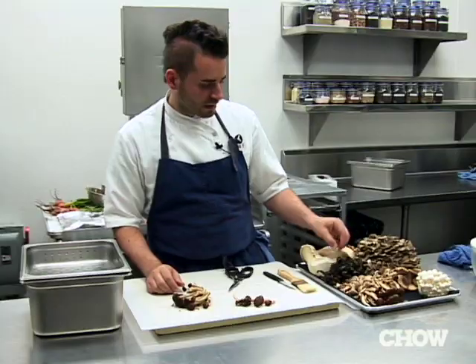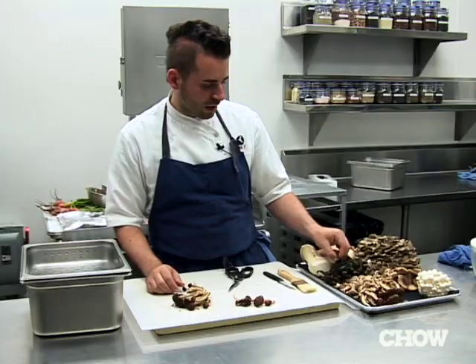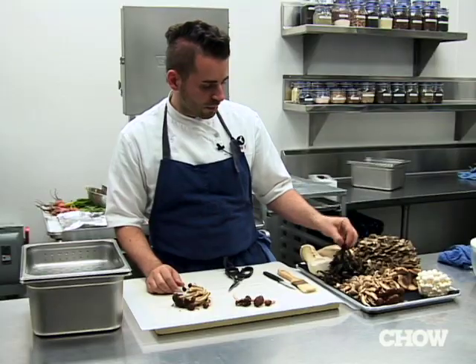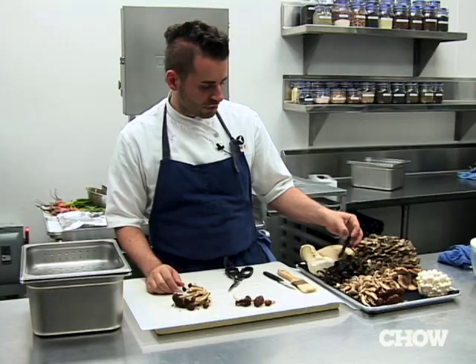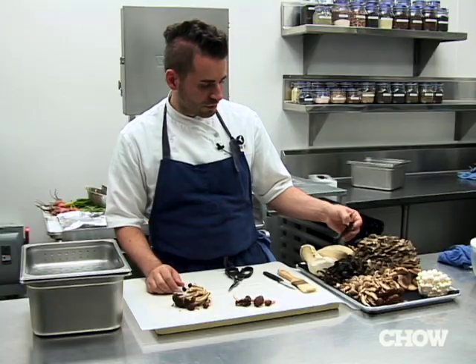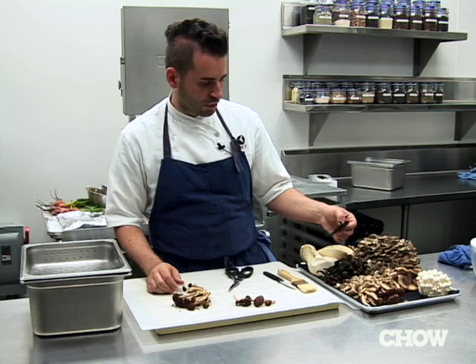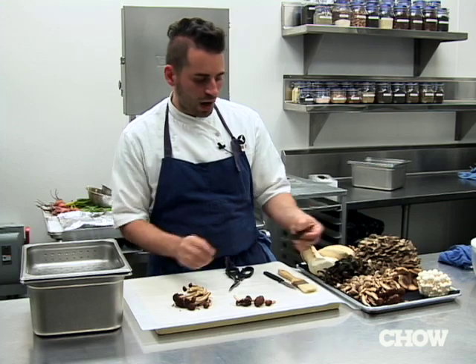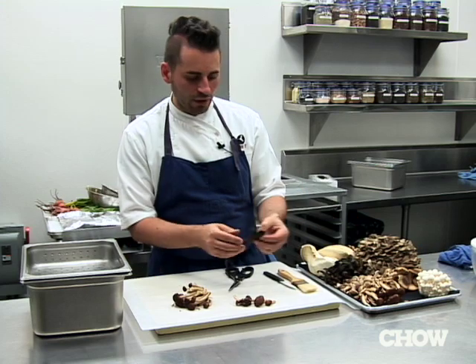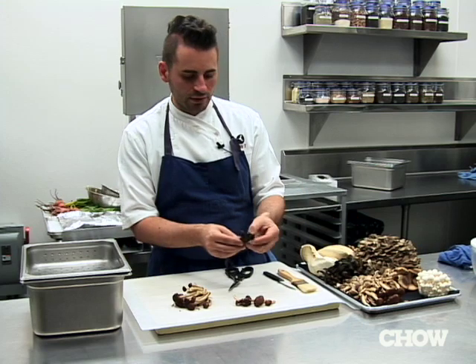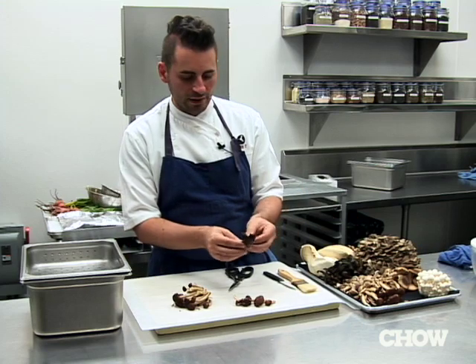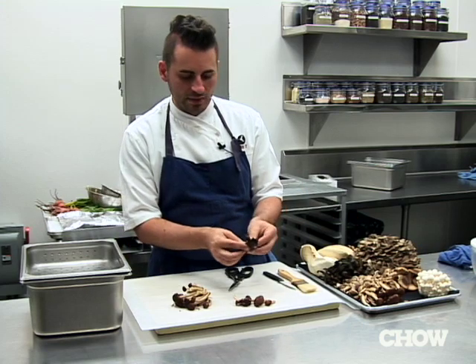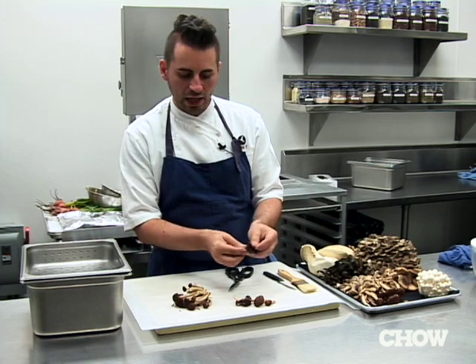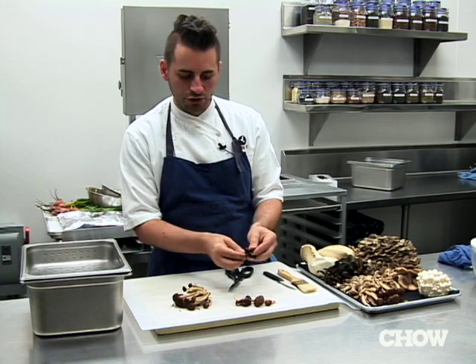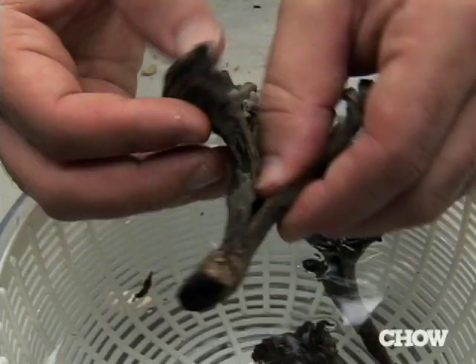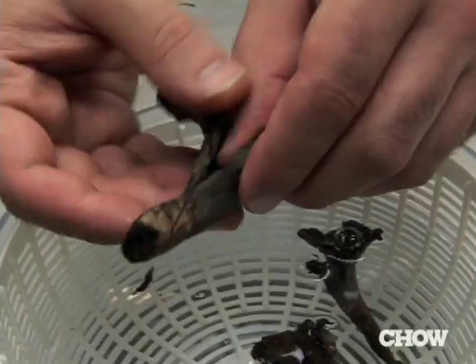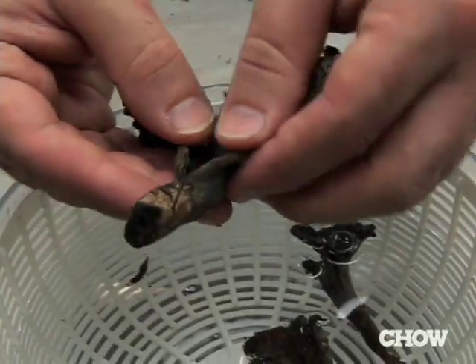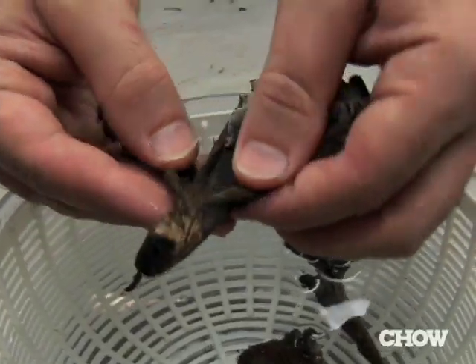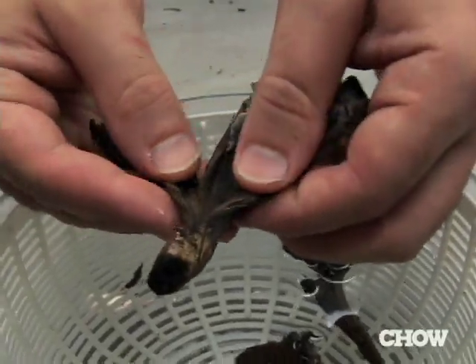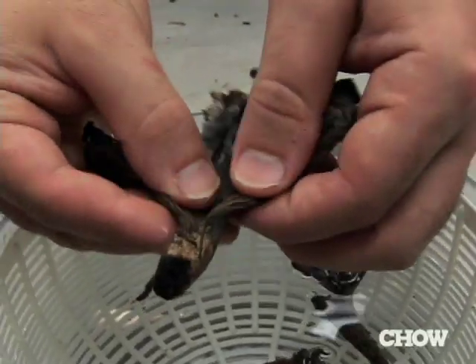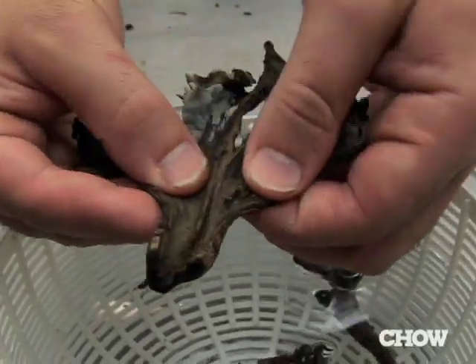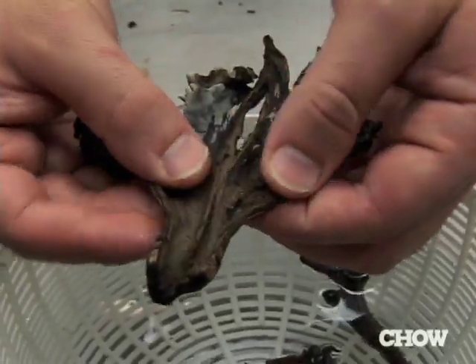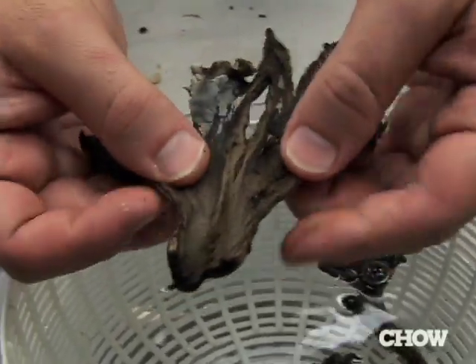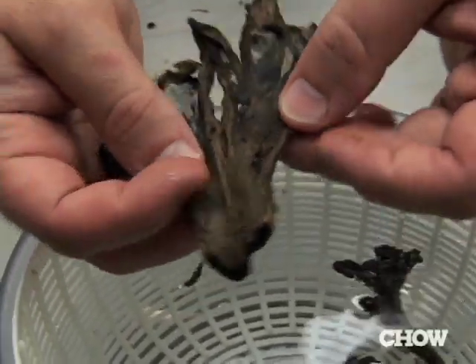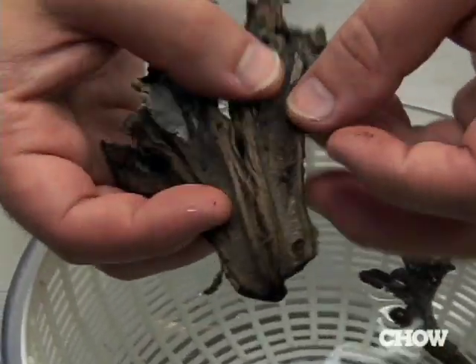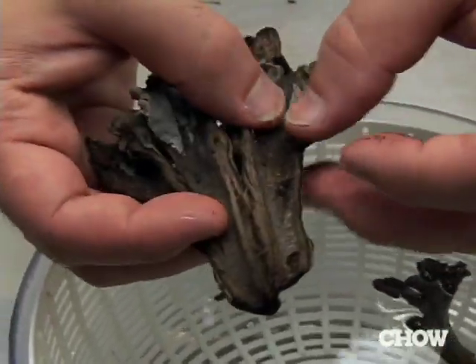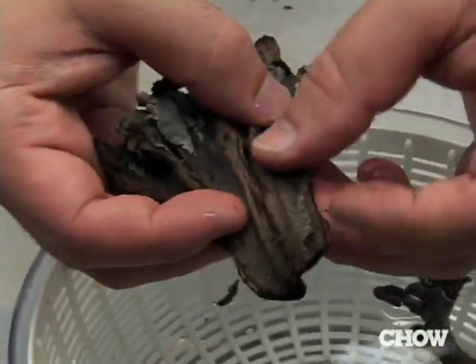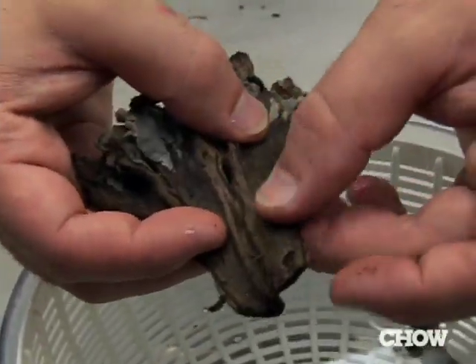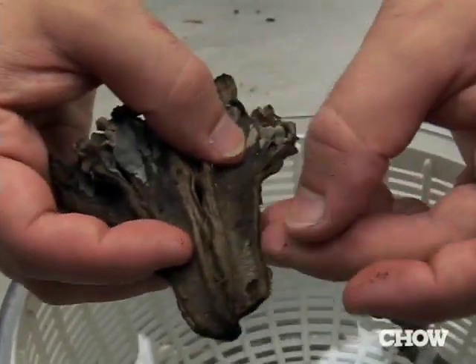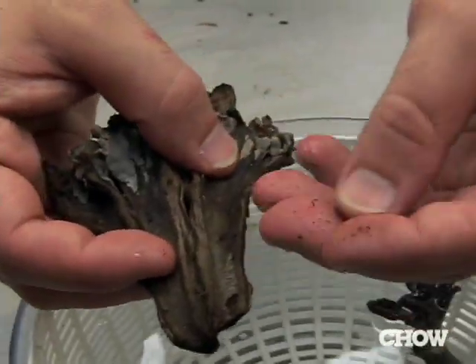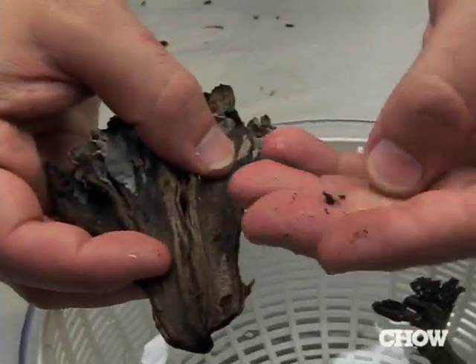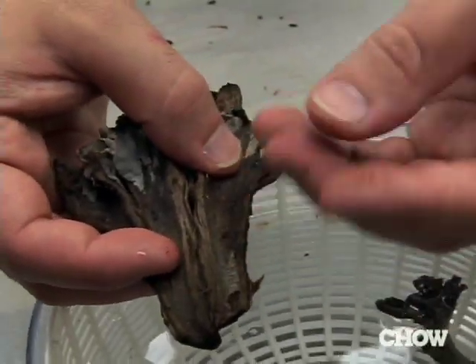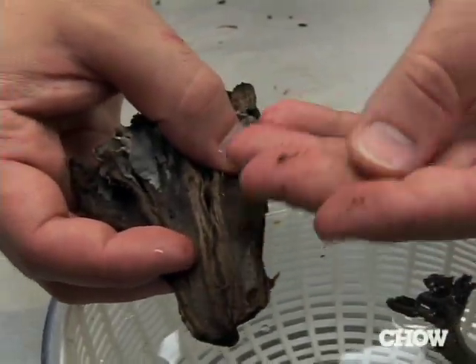Some other mushrooms which are wild, like this black trumpet, can typically have a lot of sand and dirt in them, so they need to be washed very well.